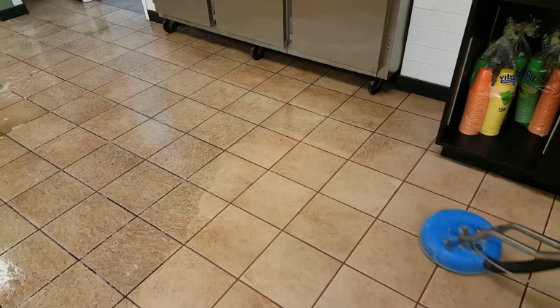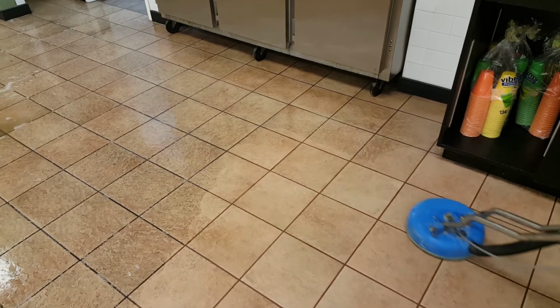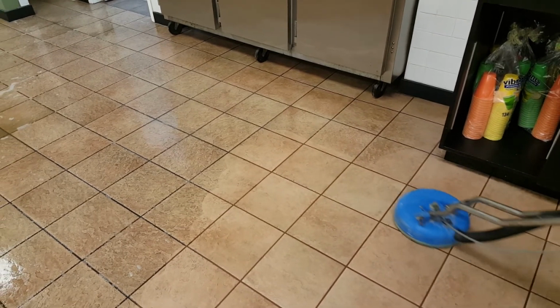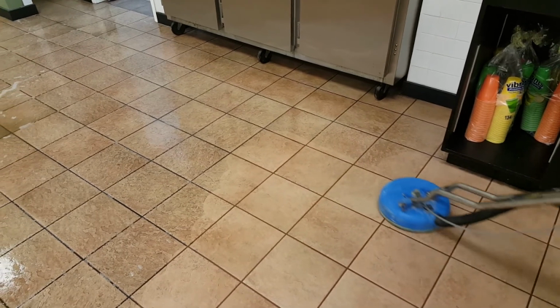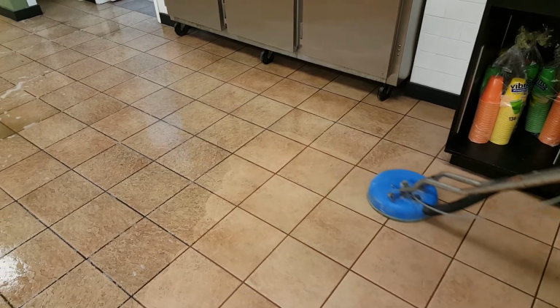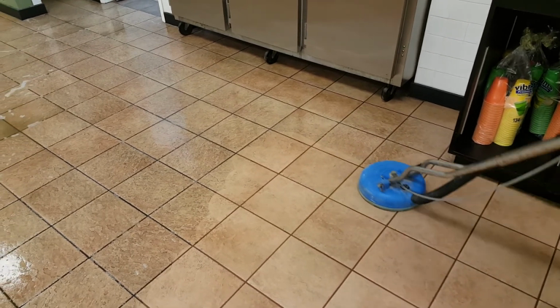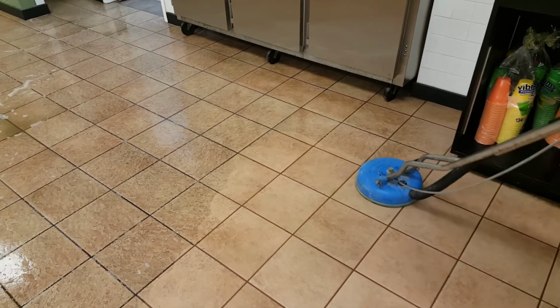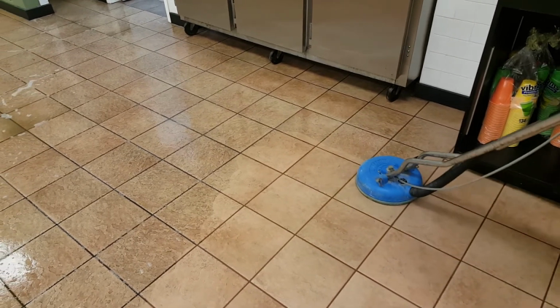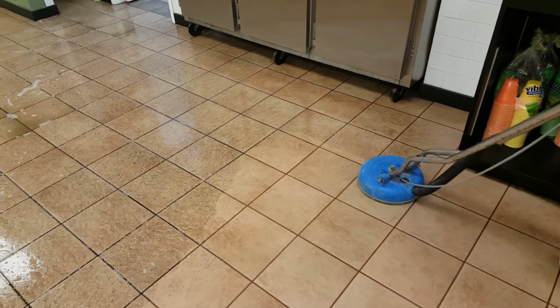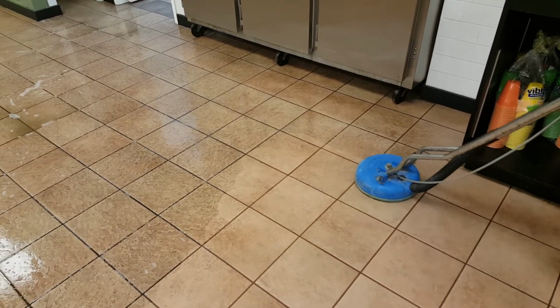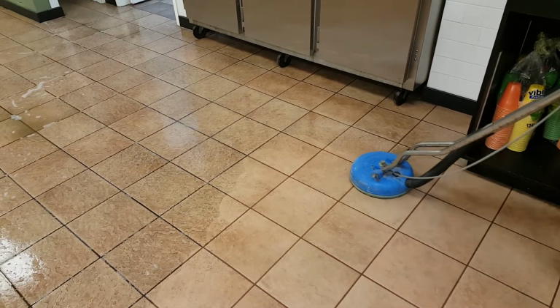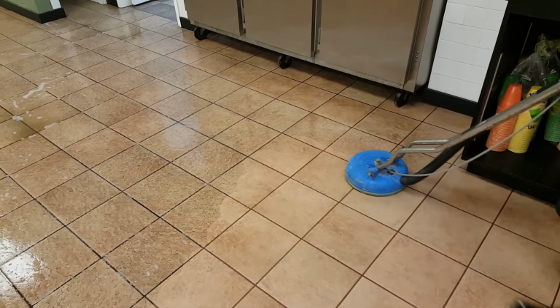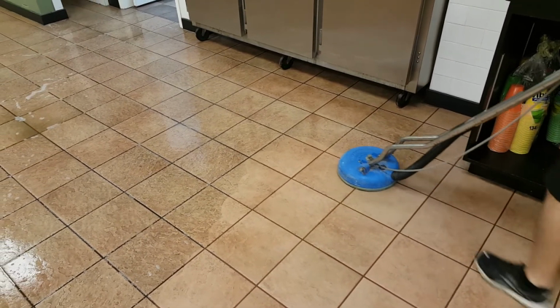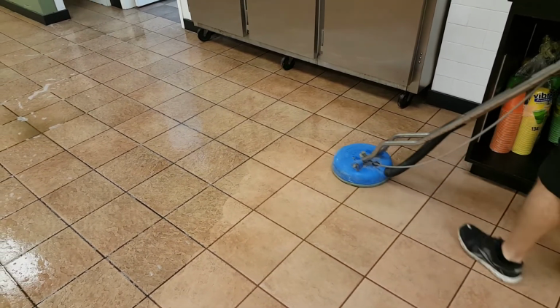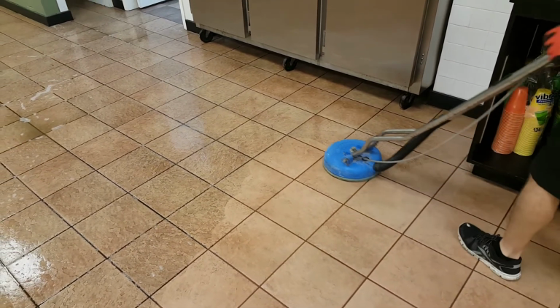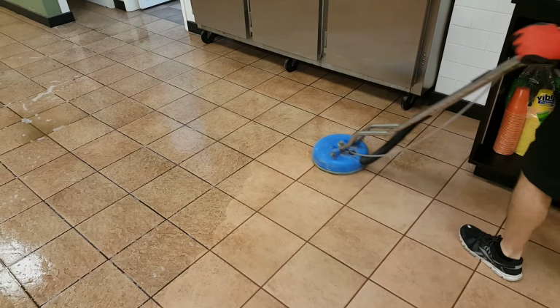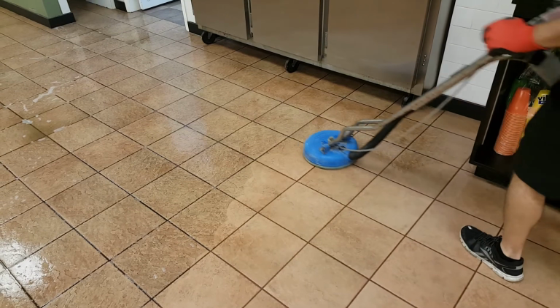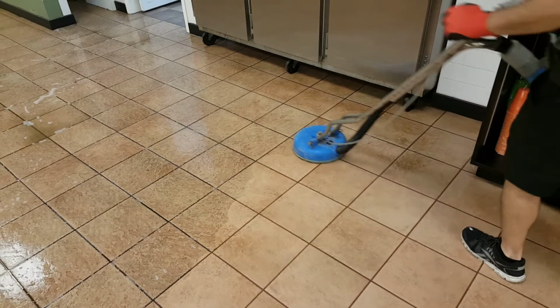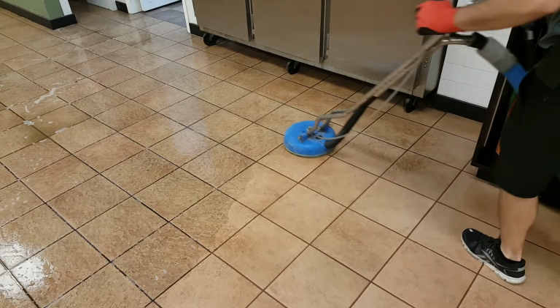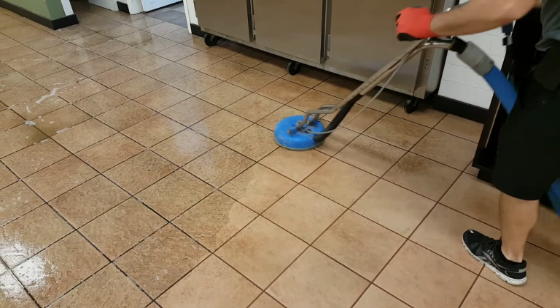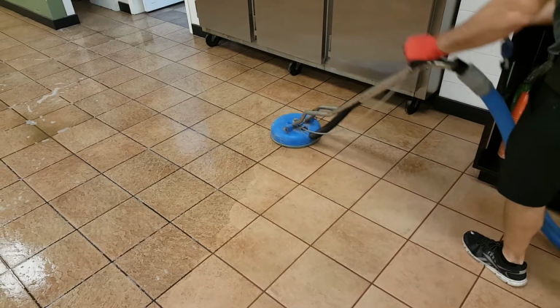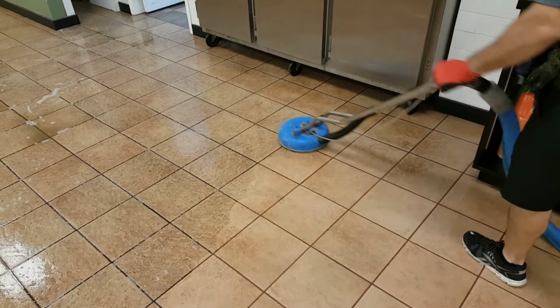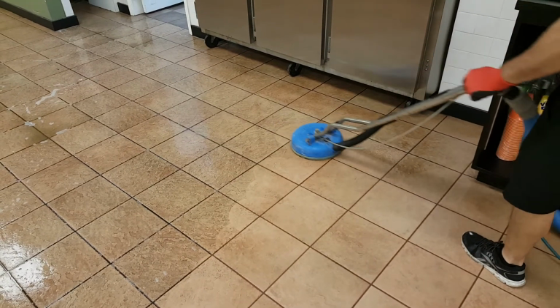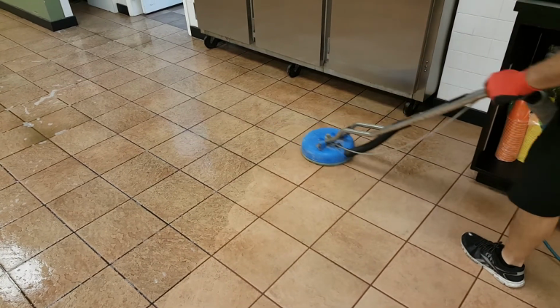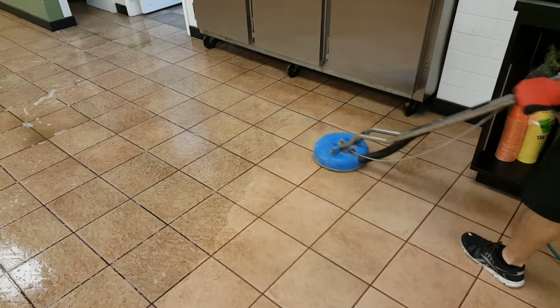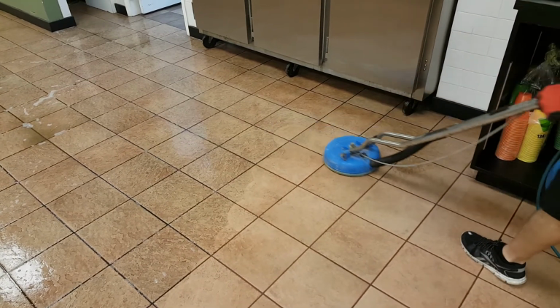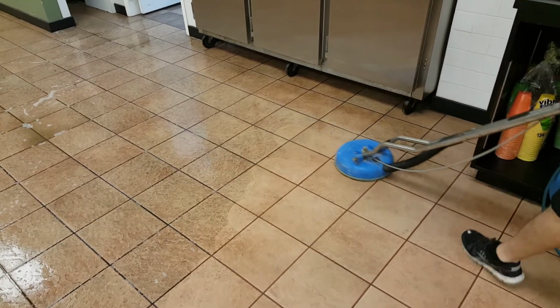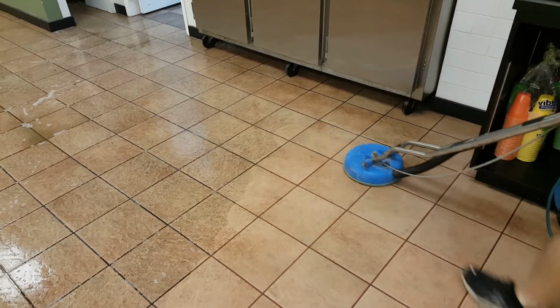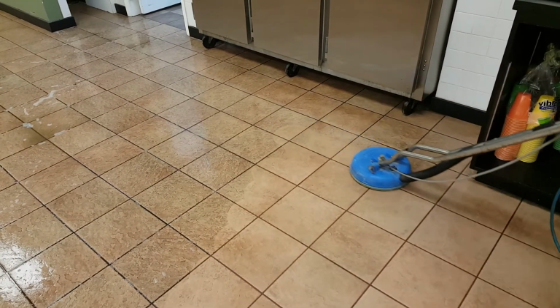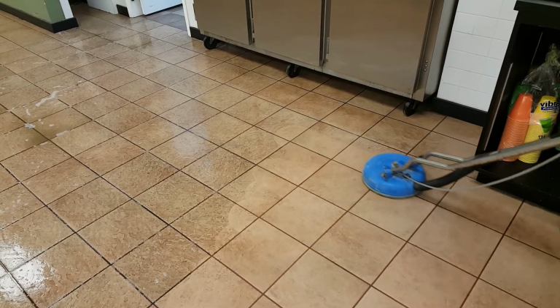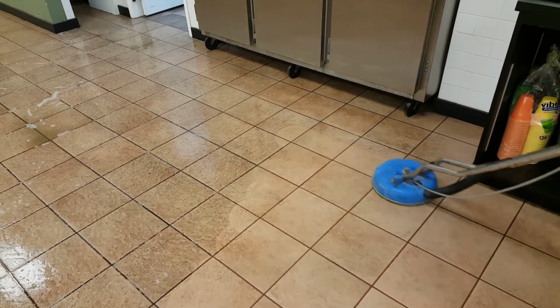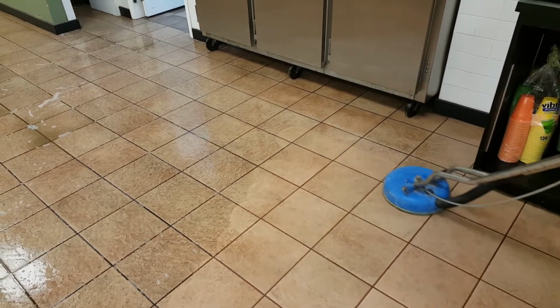We also do carpet cleaning, VCT, clean and seal pavers, and clean upholstery.